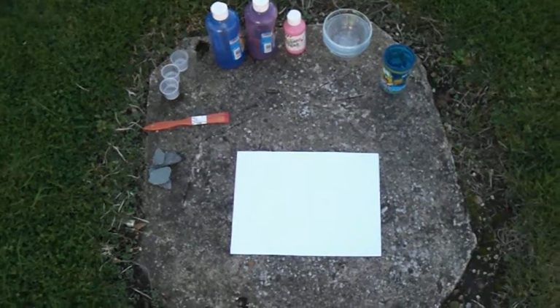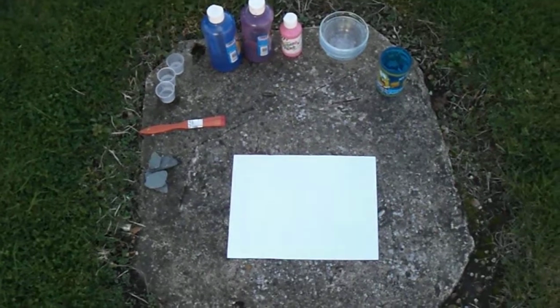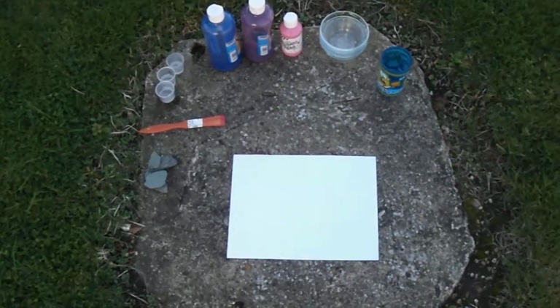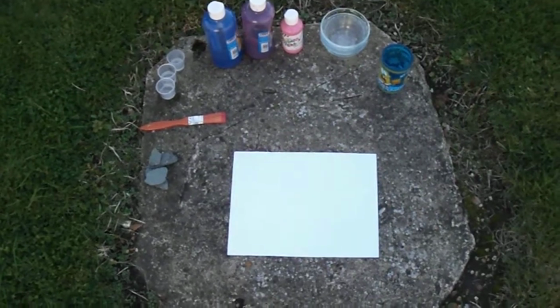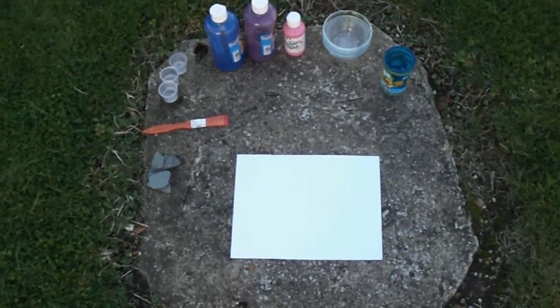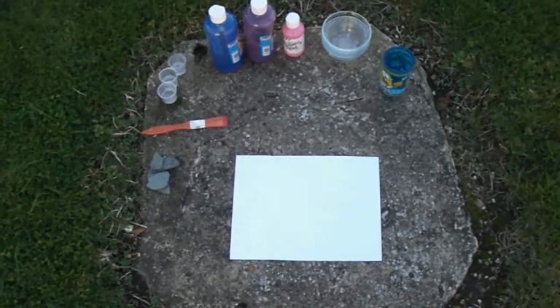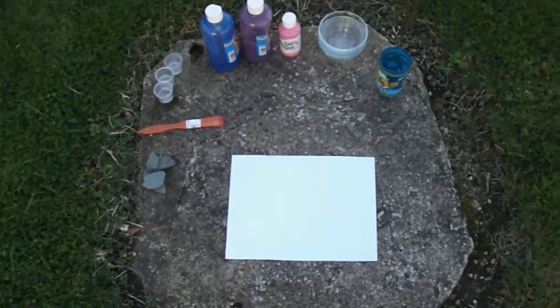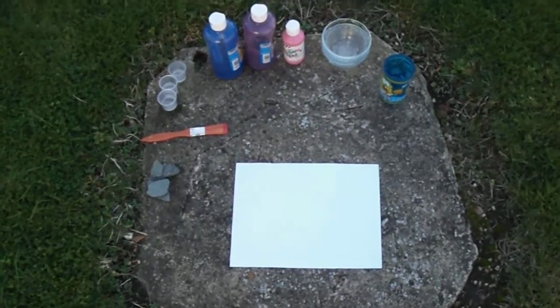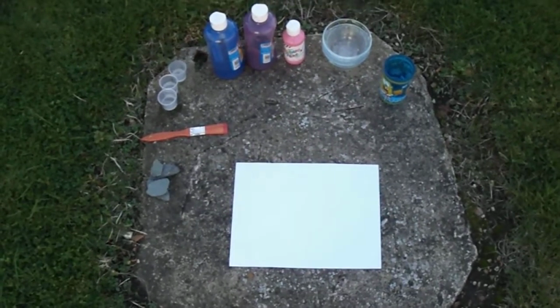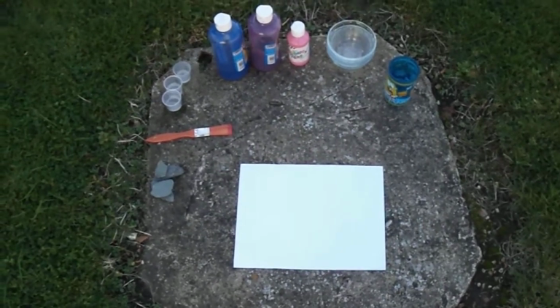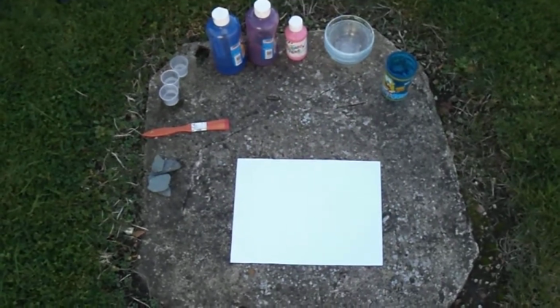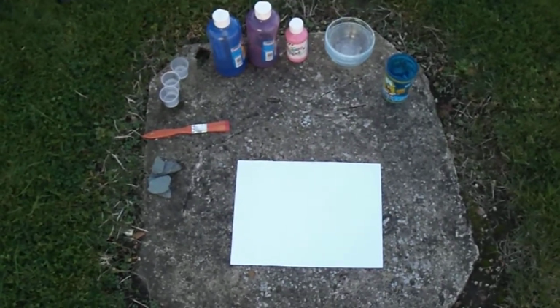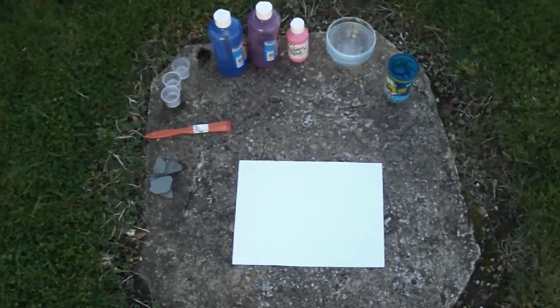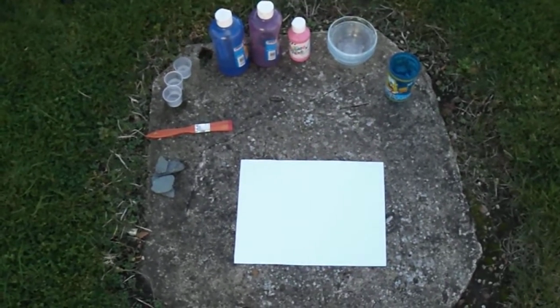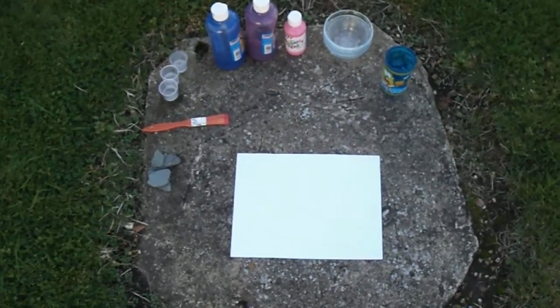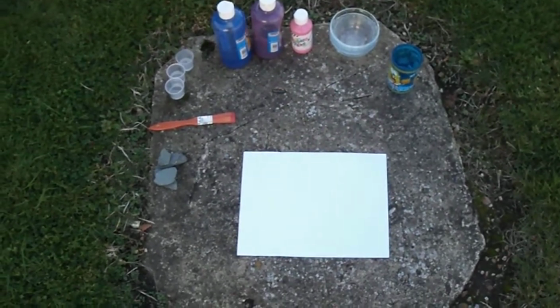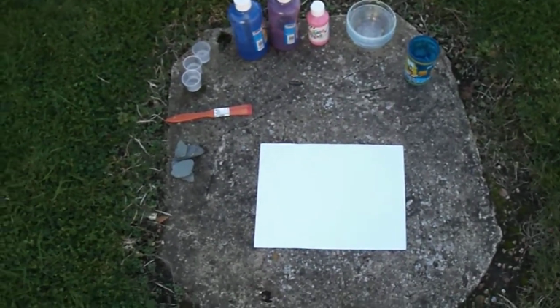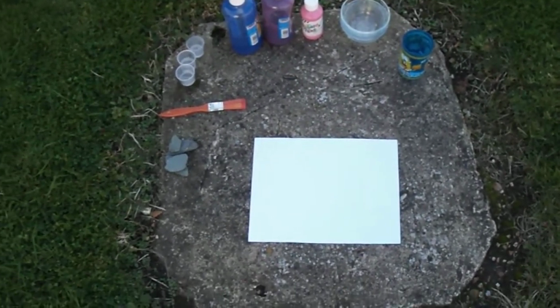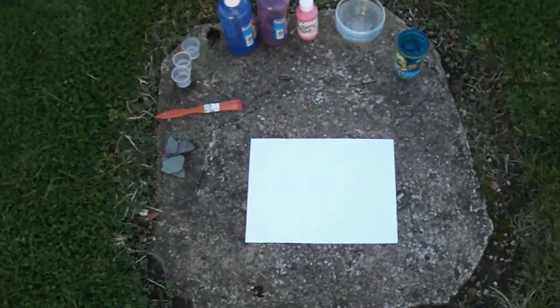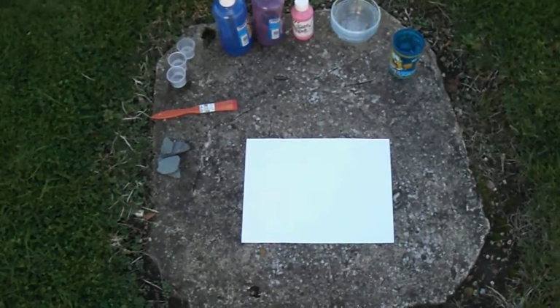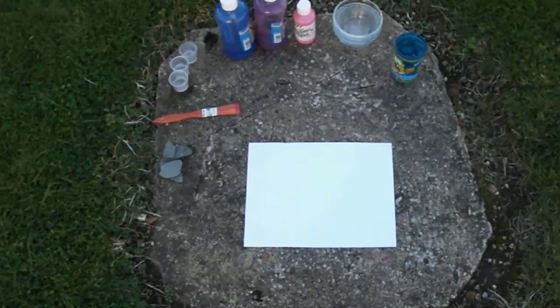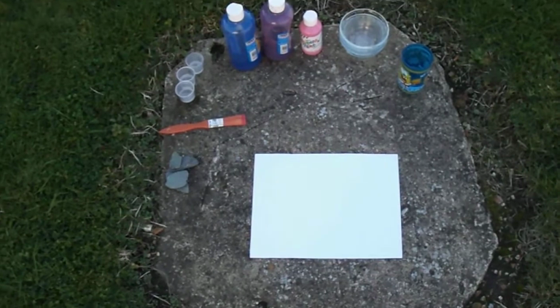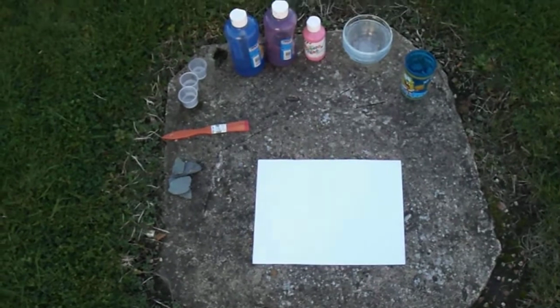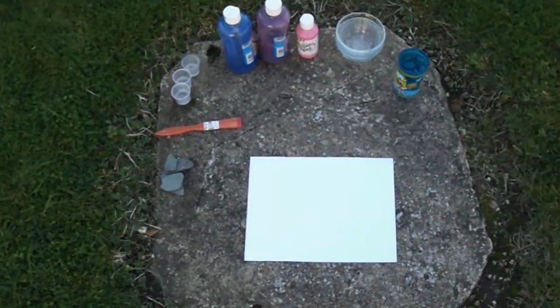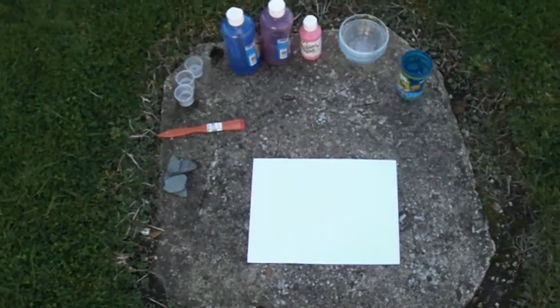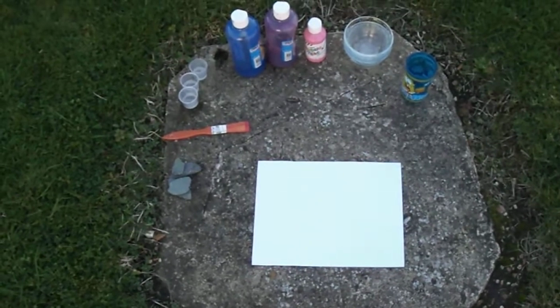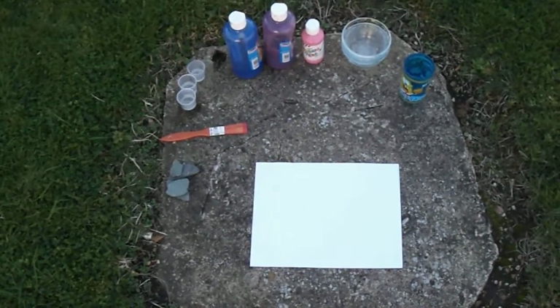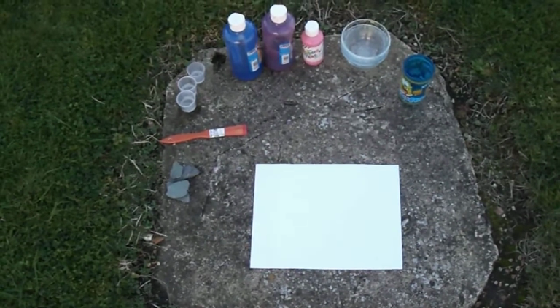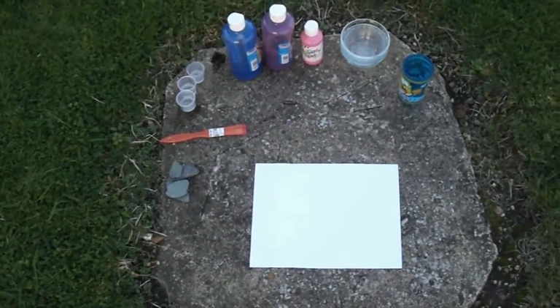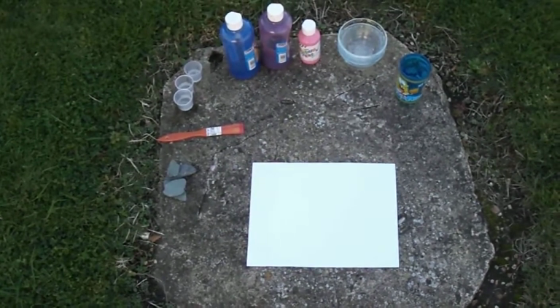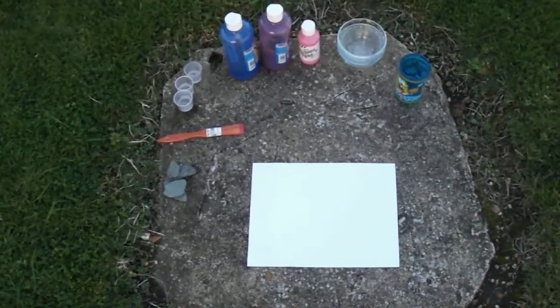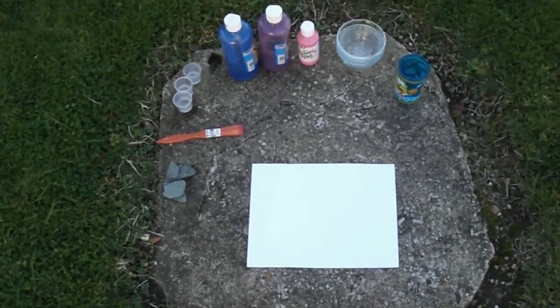Welcome to Extreme Art! It's so fun! Today we will be doing straight past paint splattering.